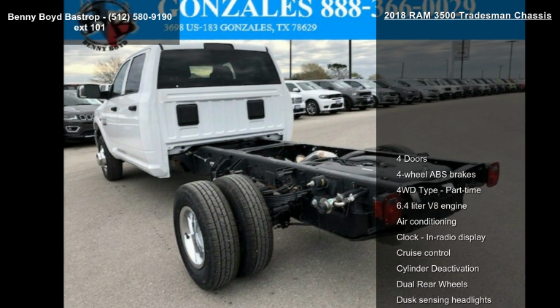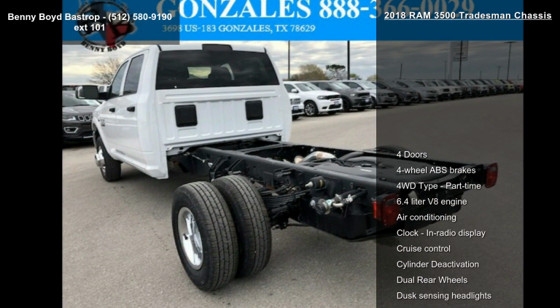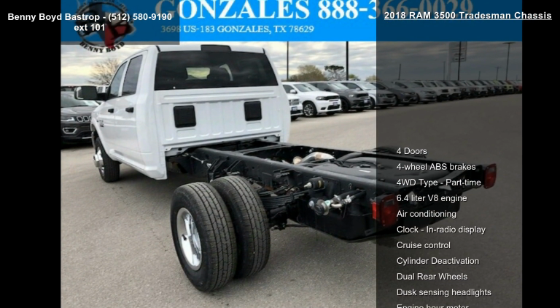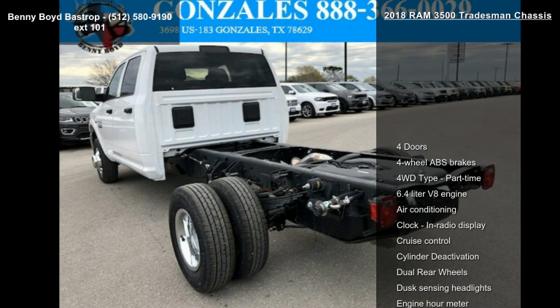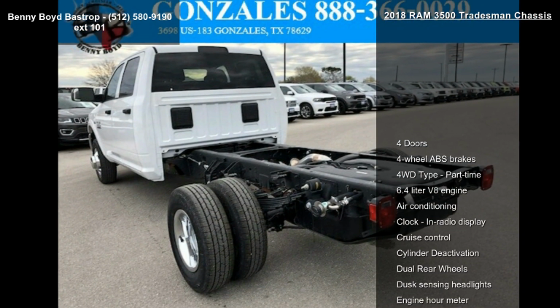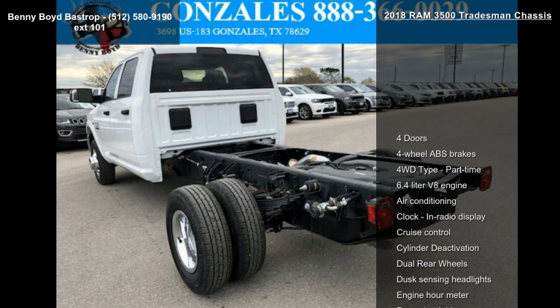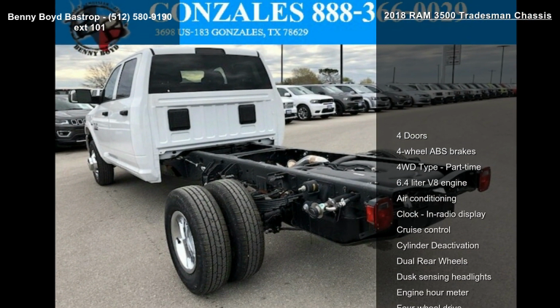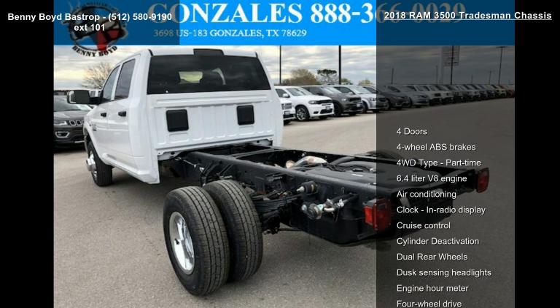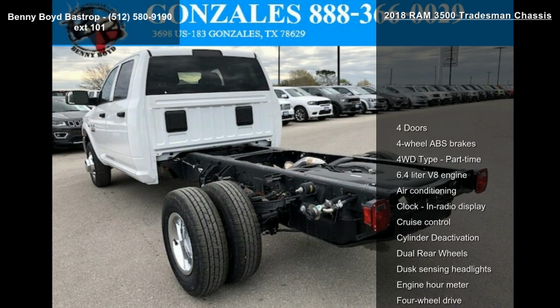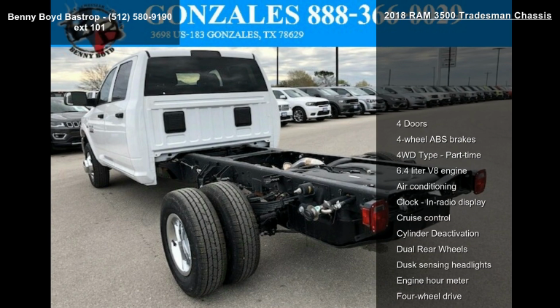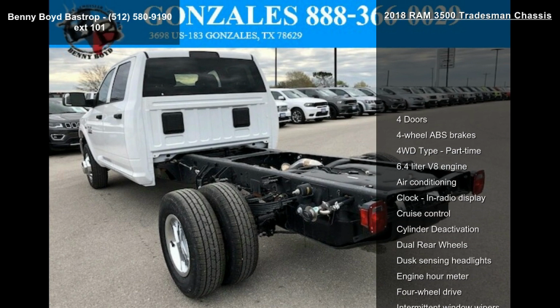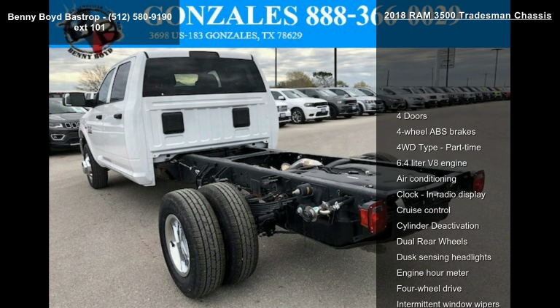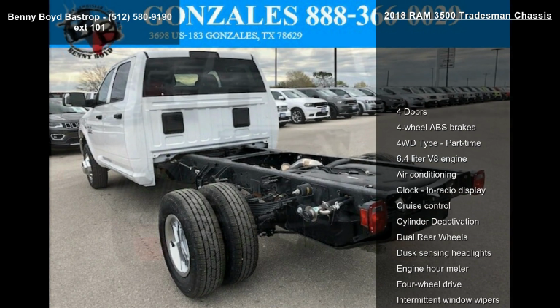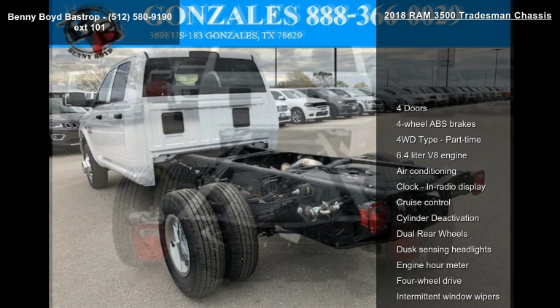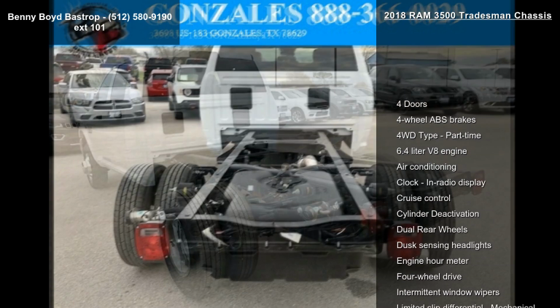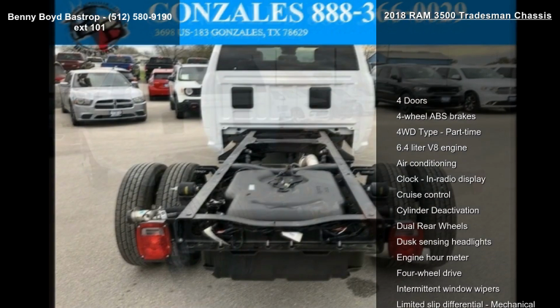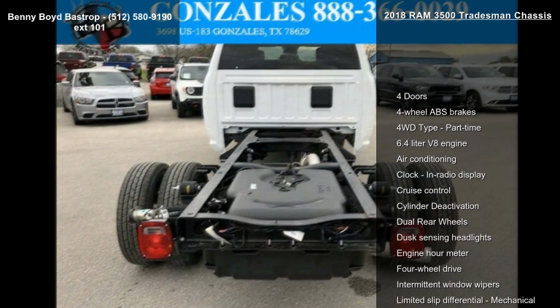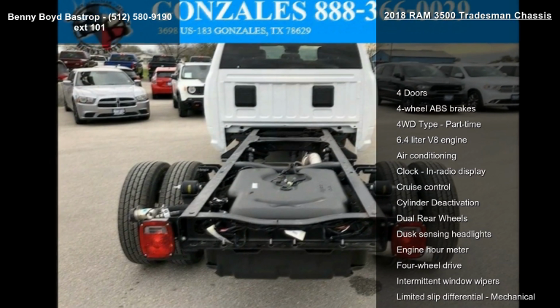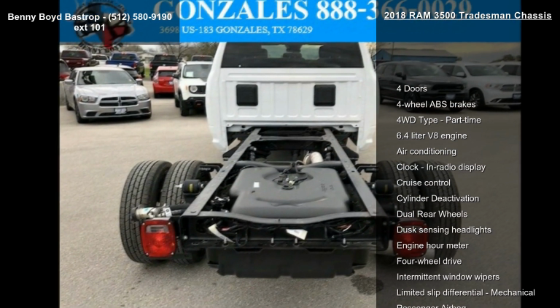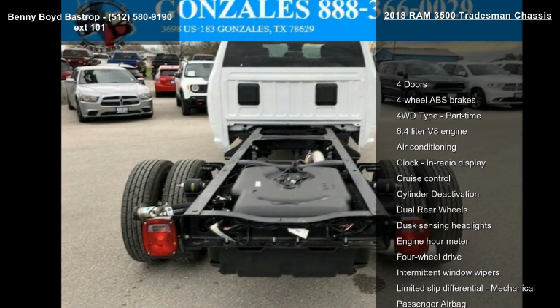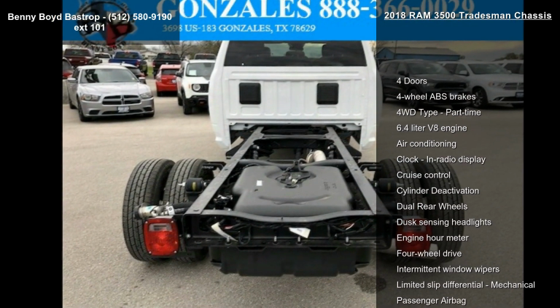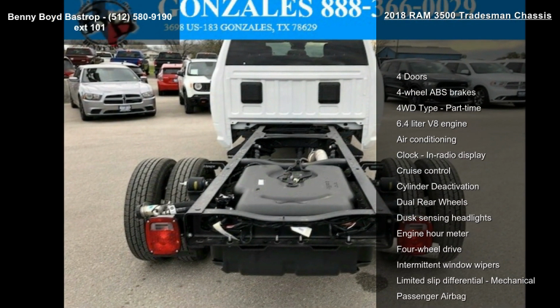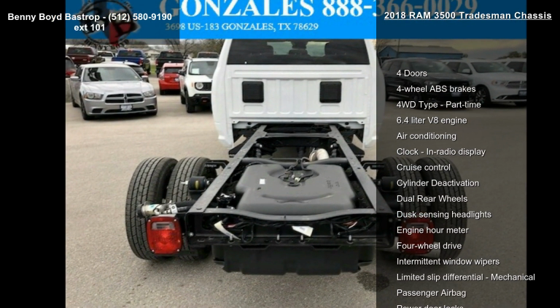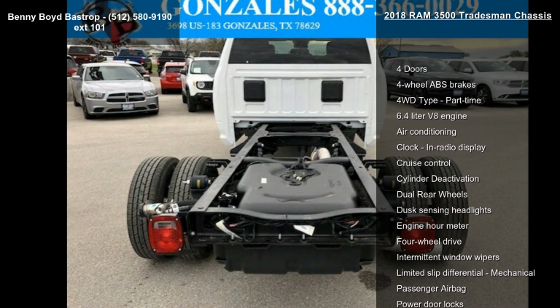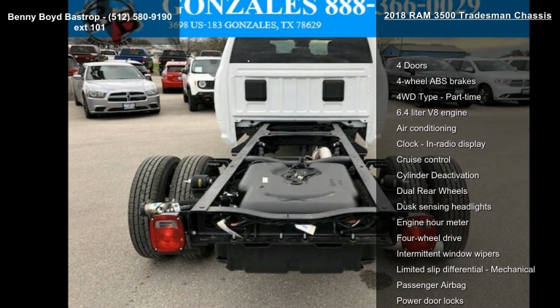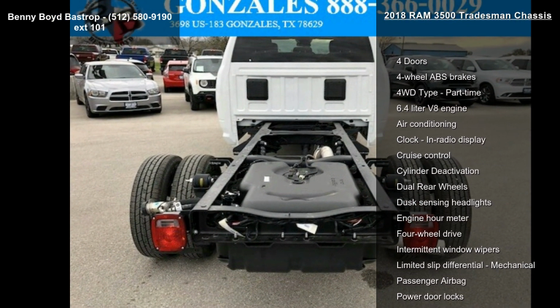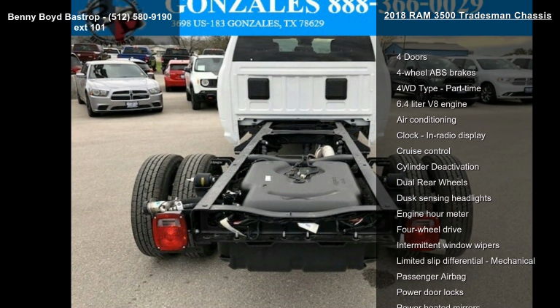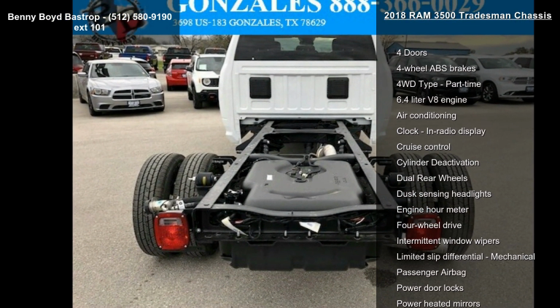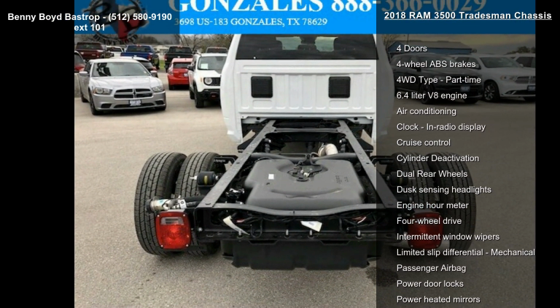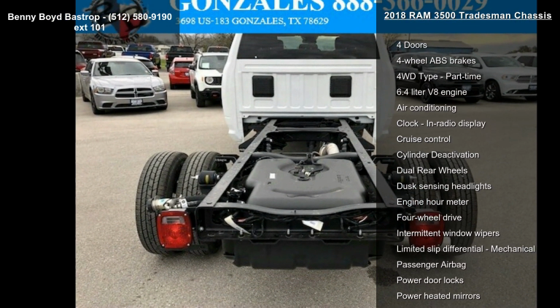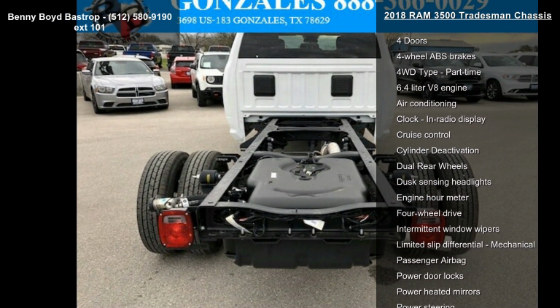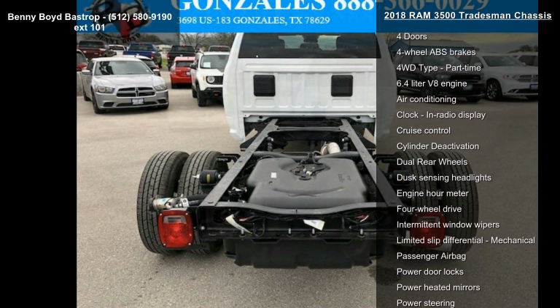This vehicle comes with a reliable 8-cylinder engine, connected to a smooth-shifting automatic transmission.